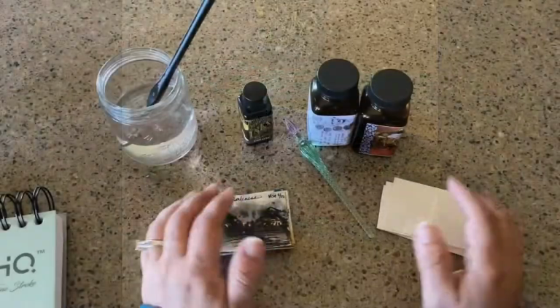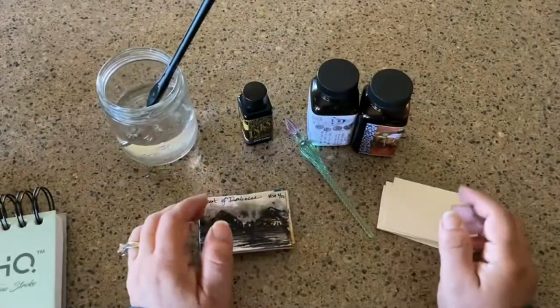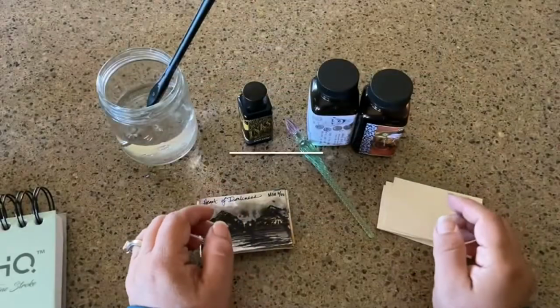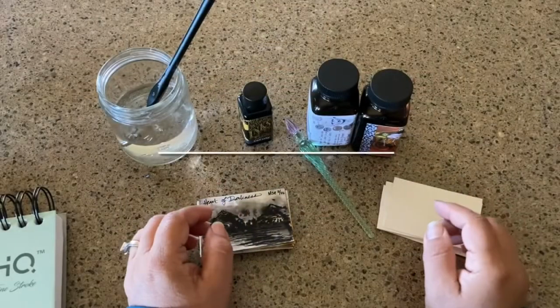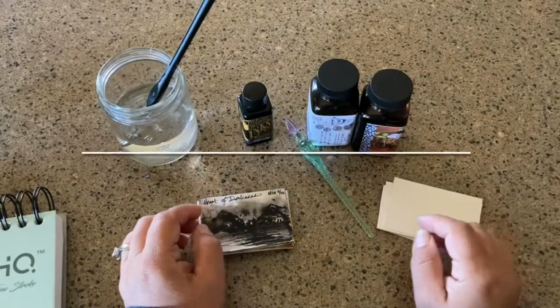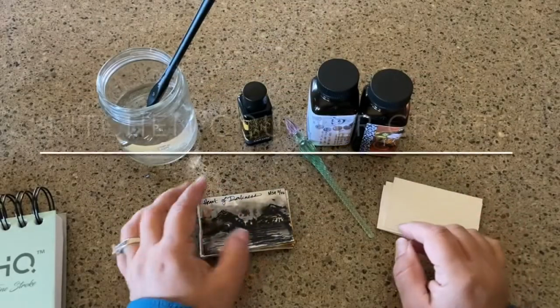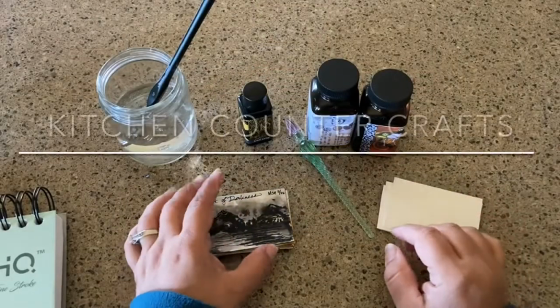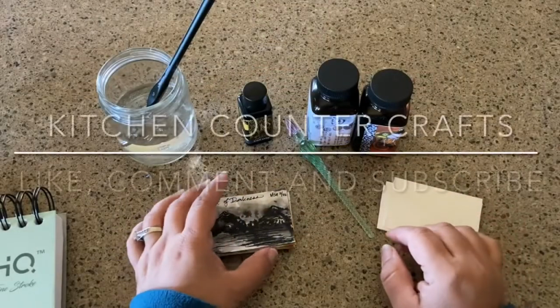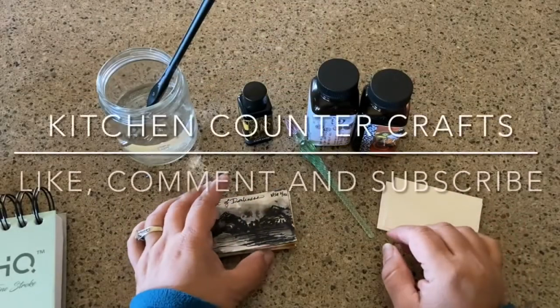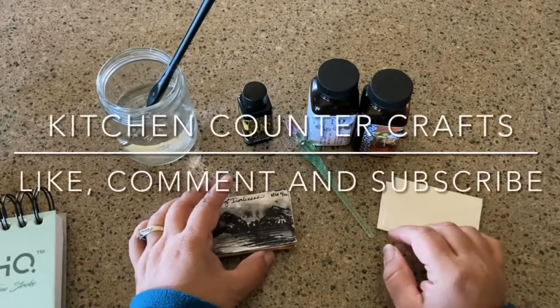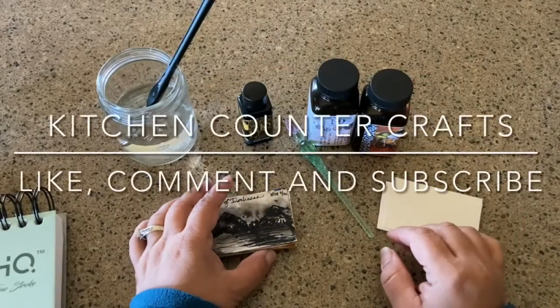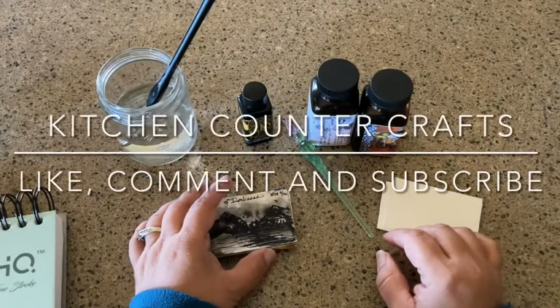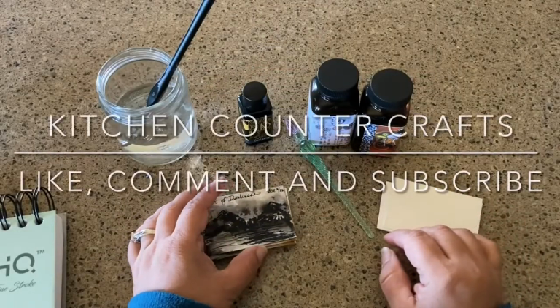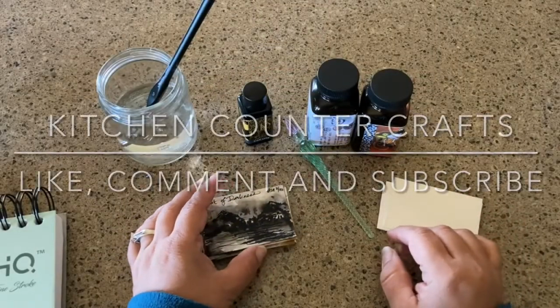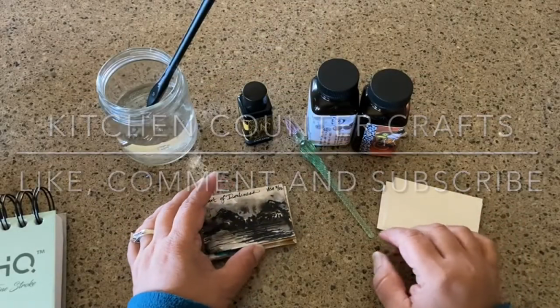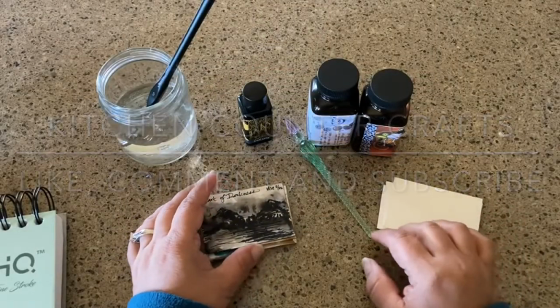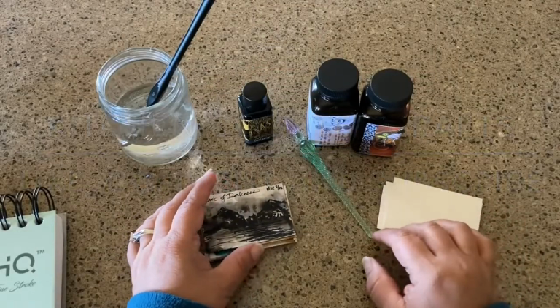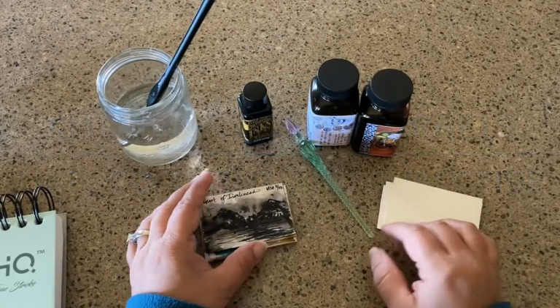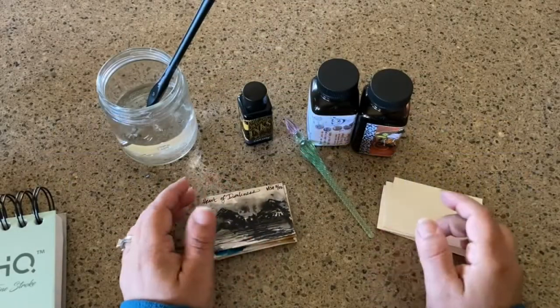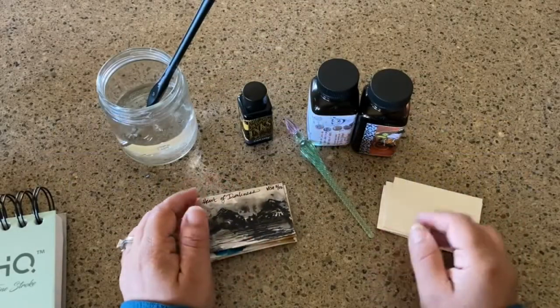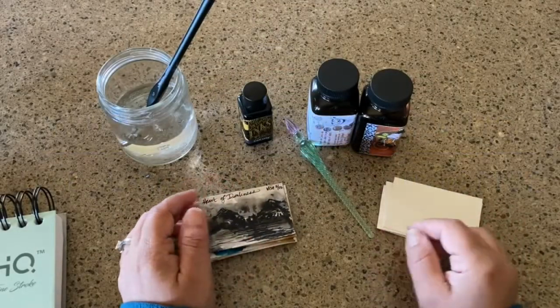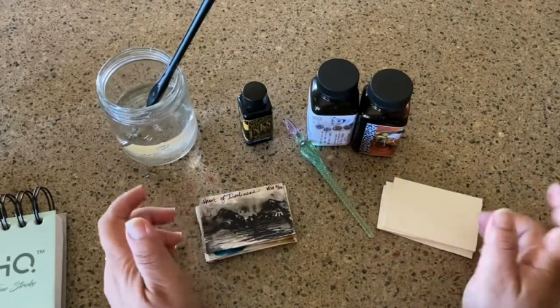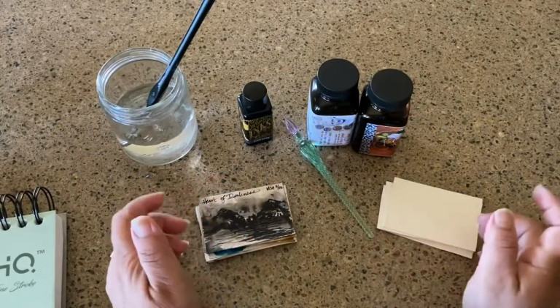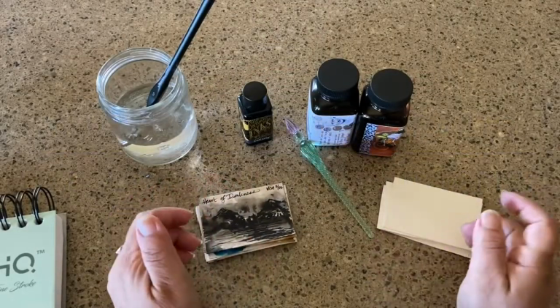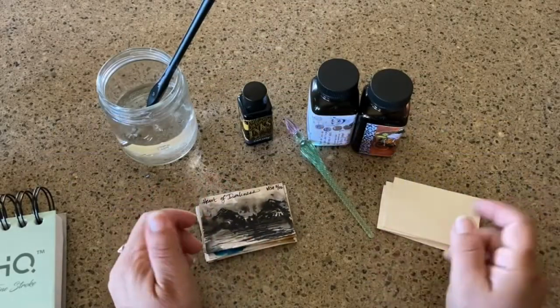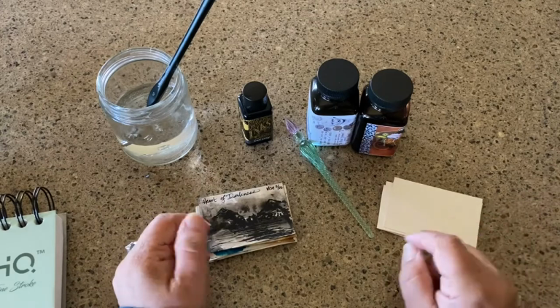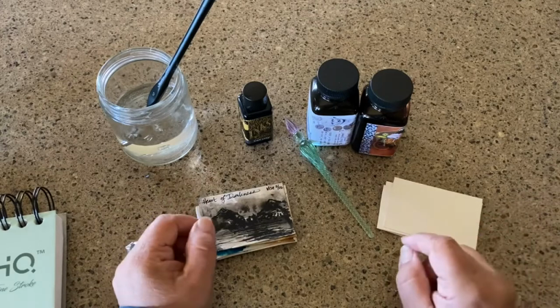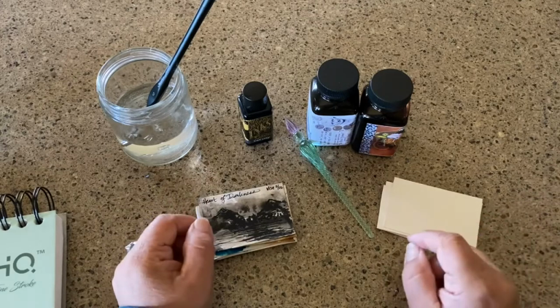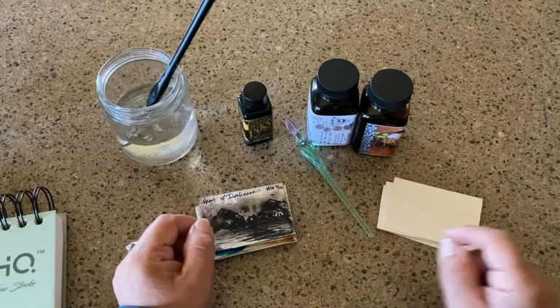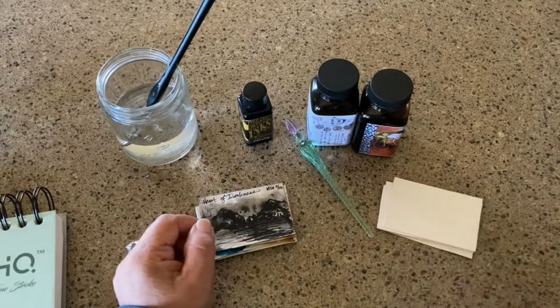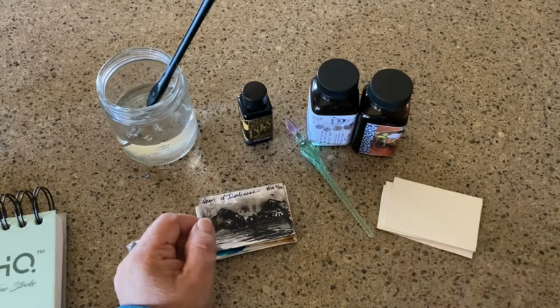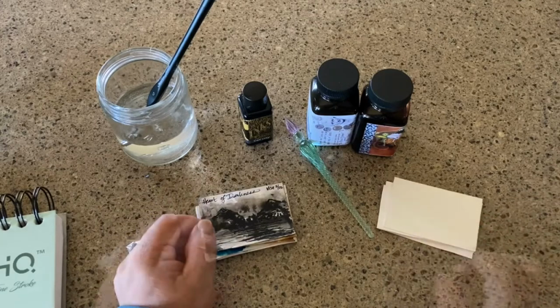Hello there and welcome to Kitchen Counter Crafts. If you like this video, would you please like, comment, share, and subscribe.